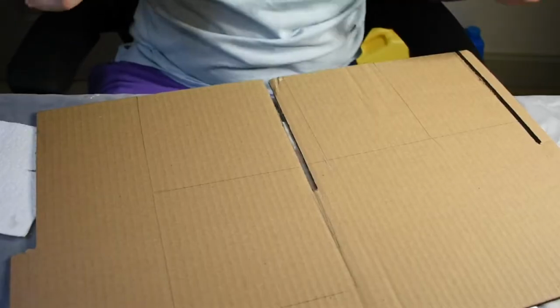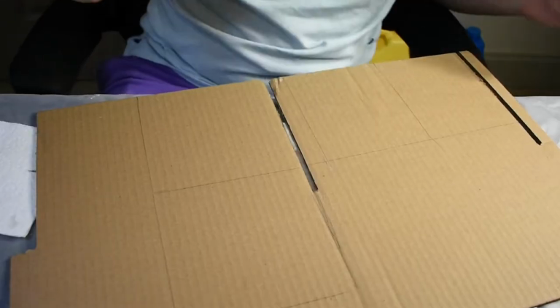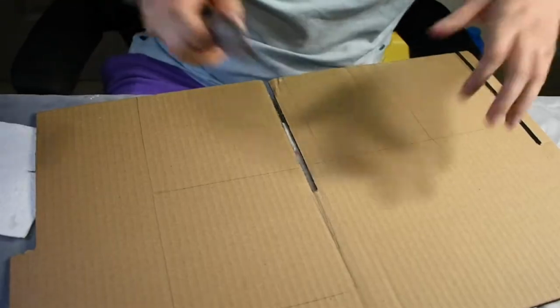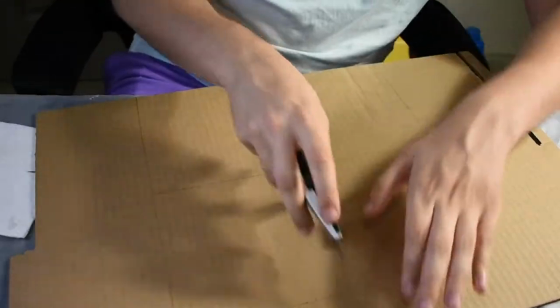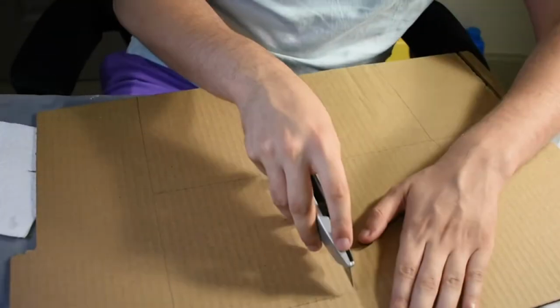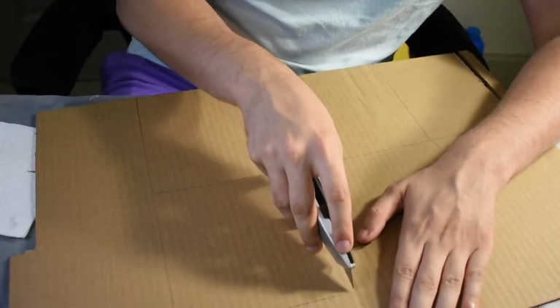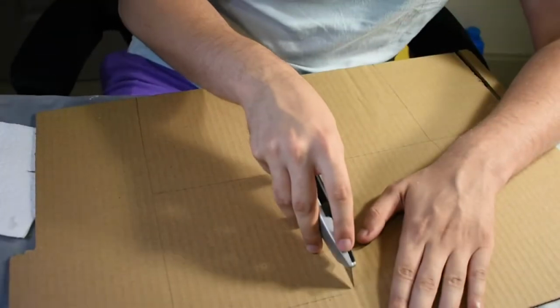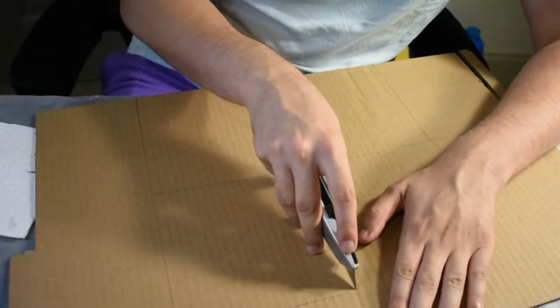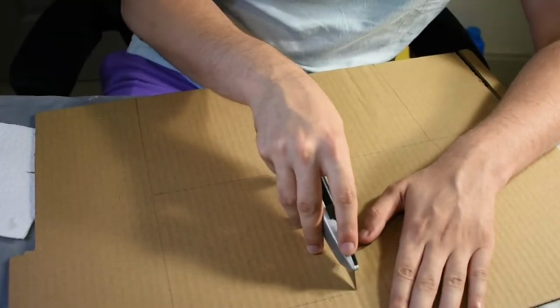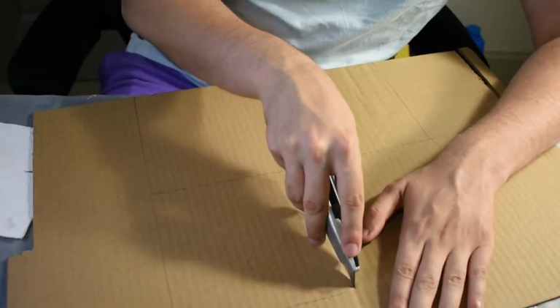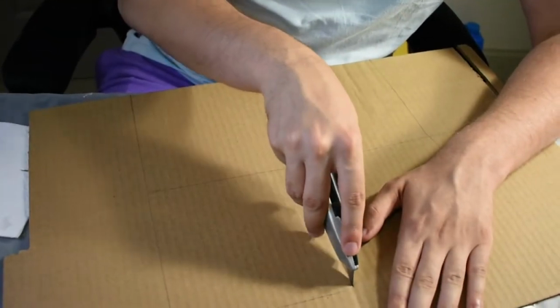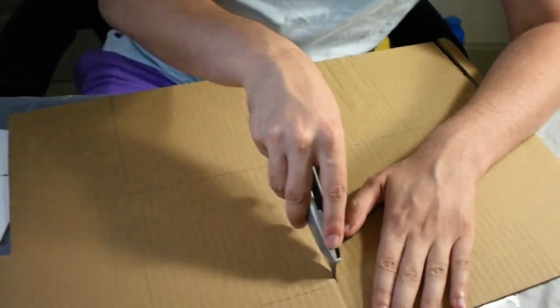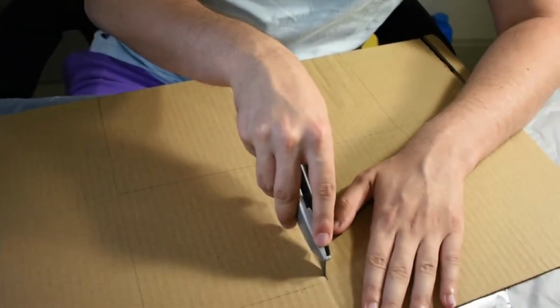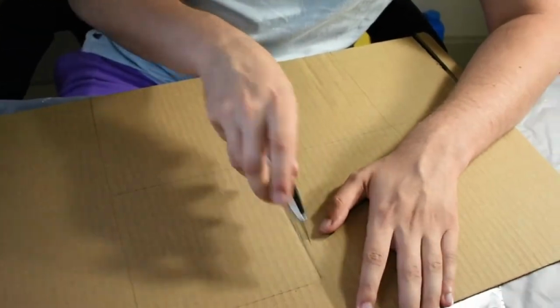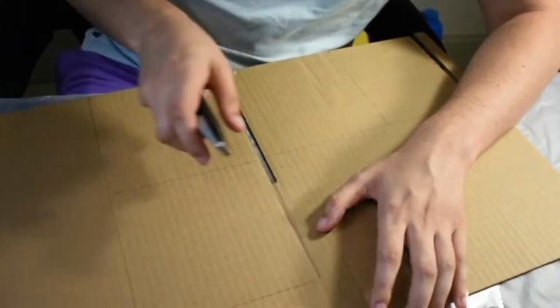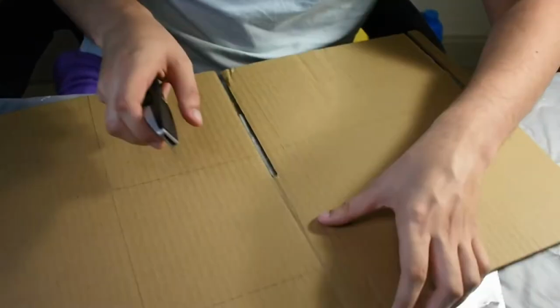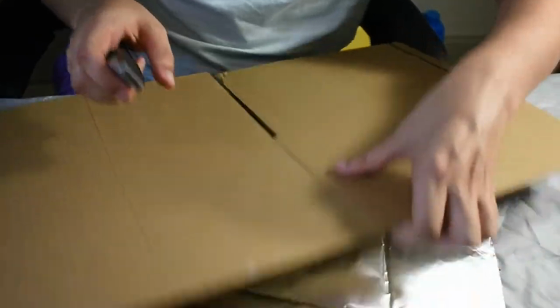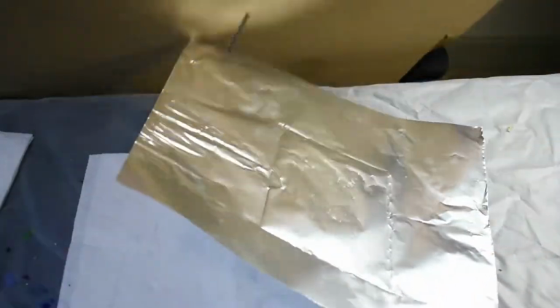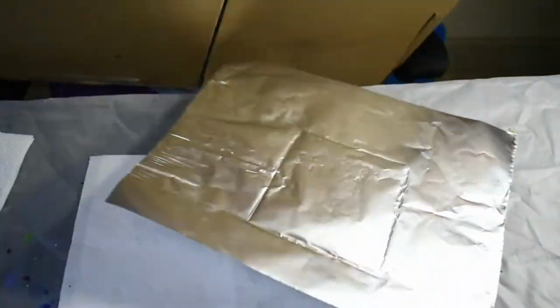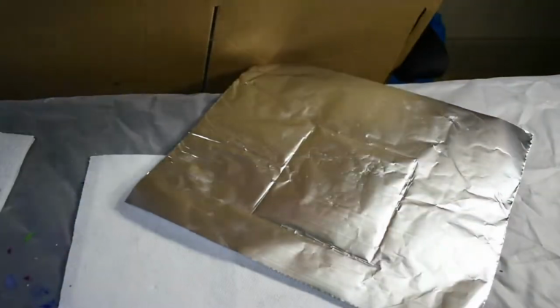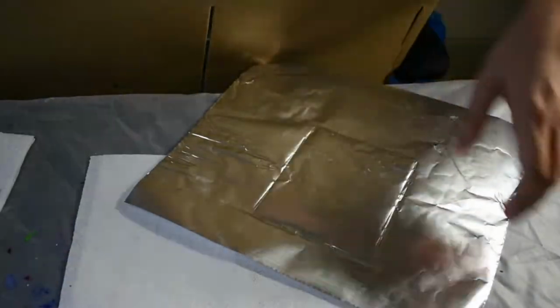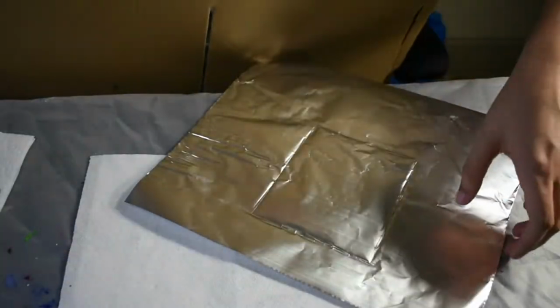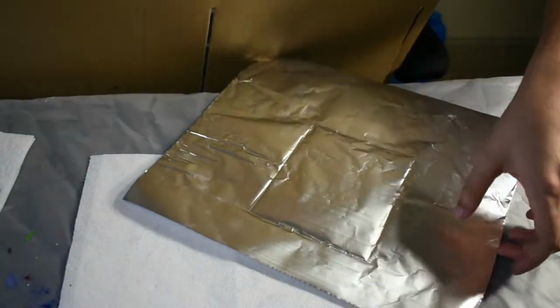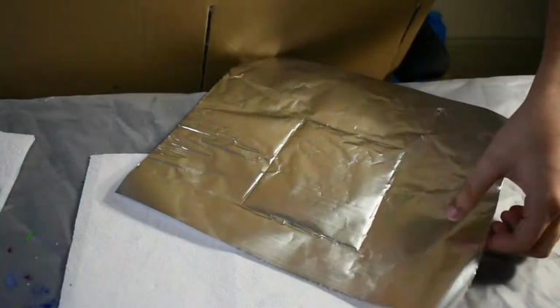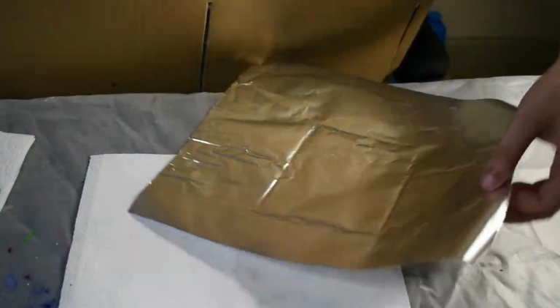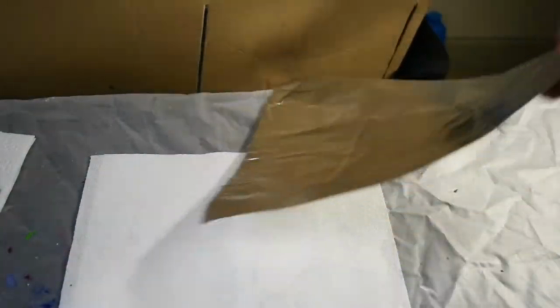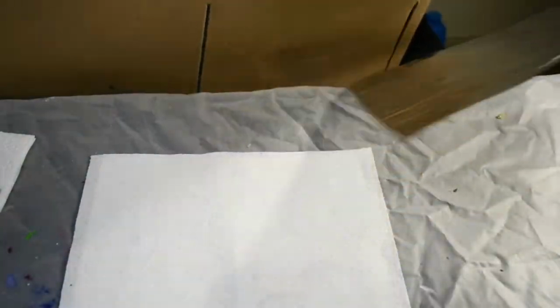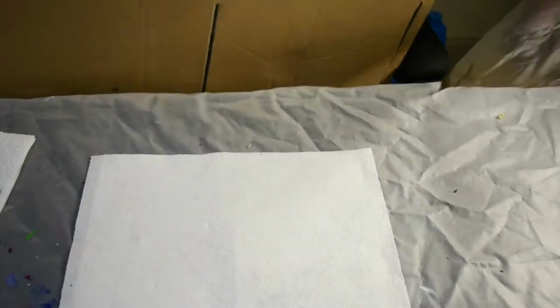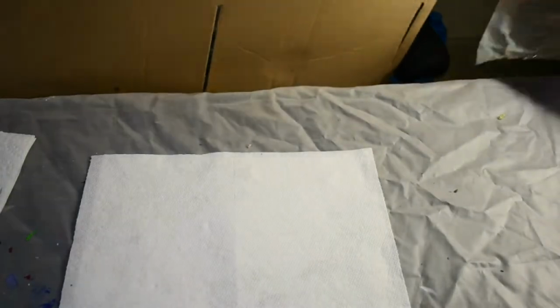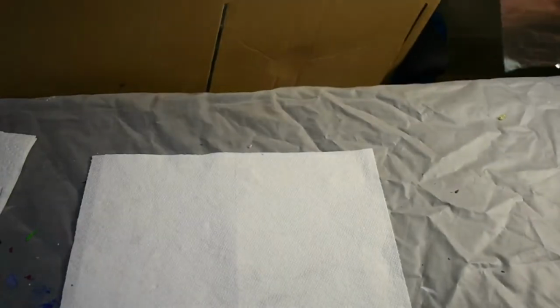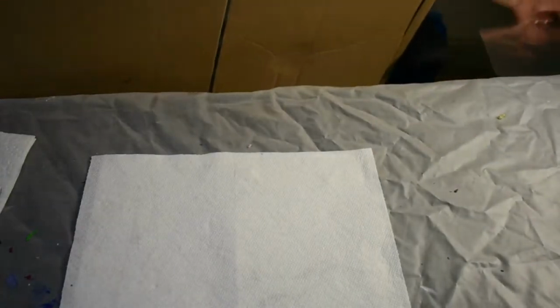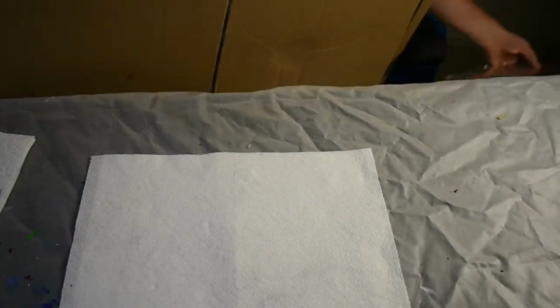Now that I have all my measurements traced out on my cardboard, it is now time to cut it out.